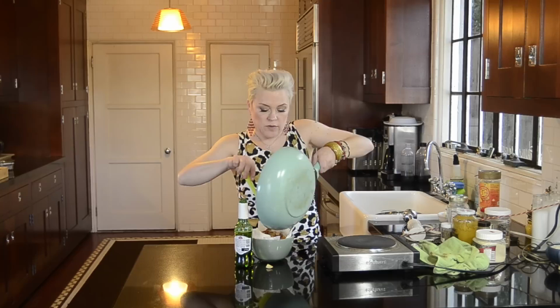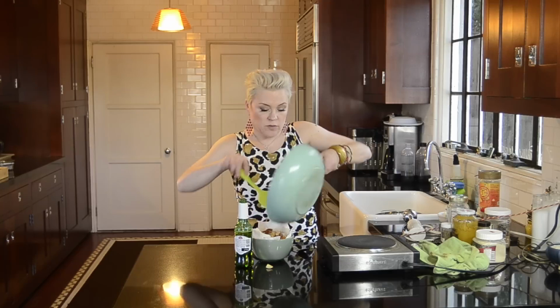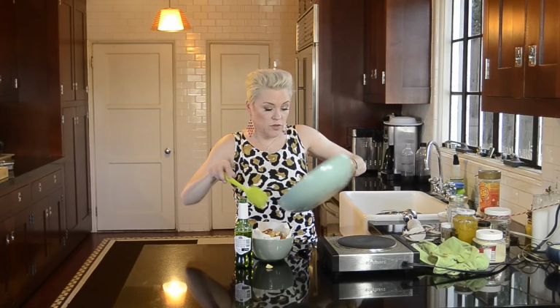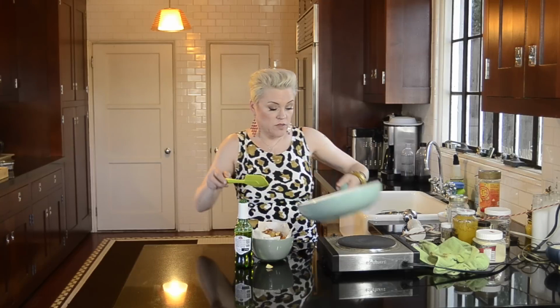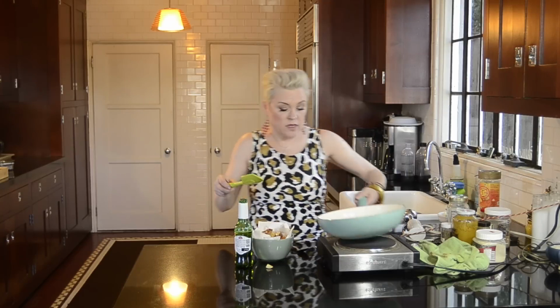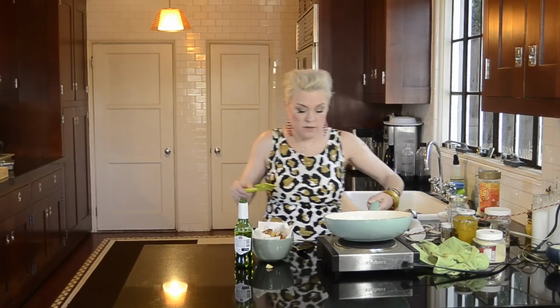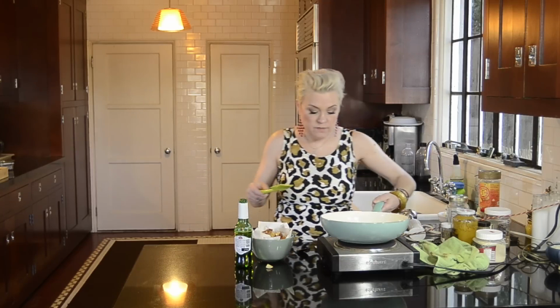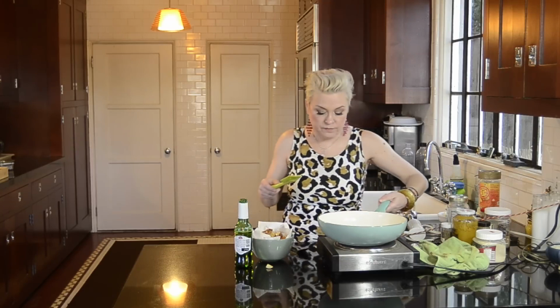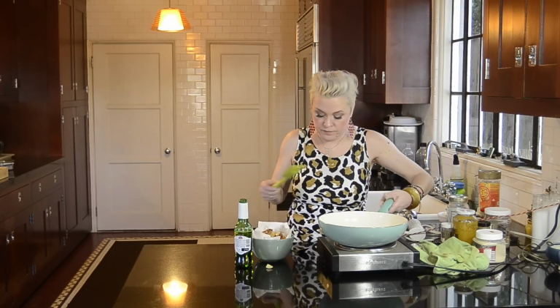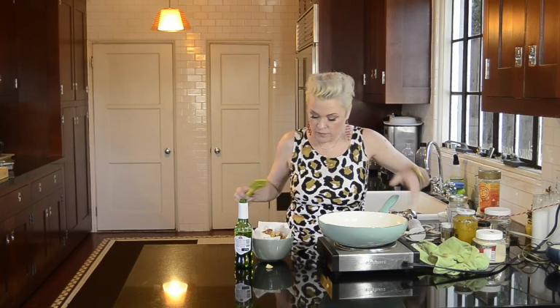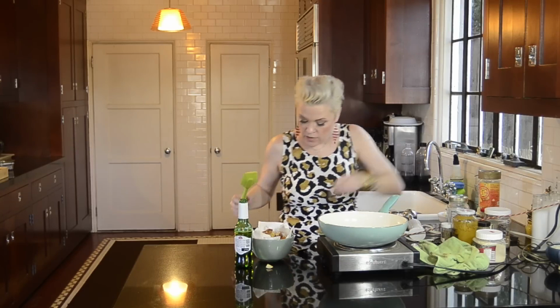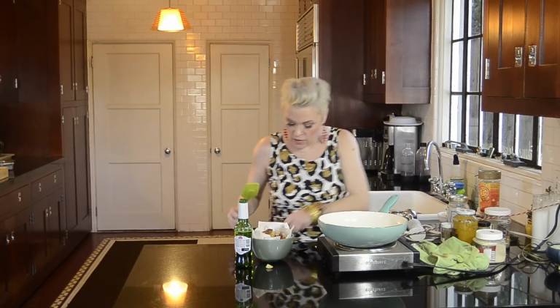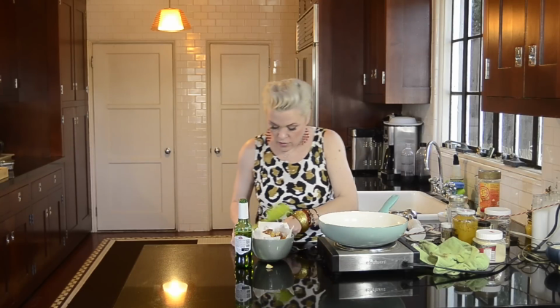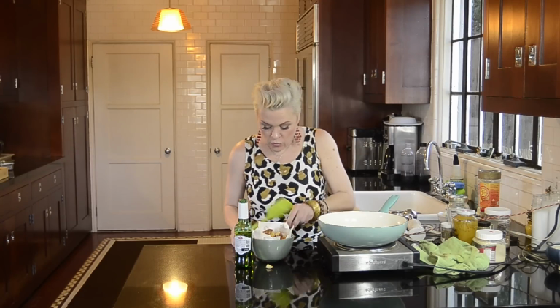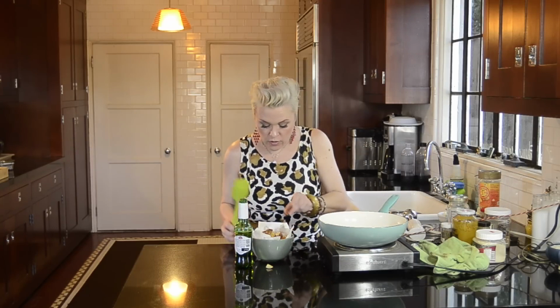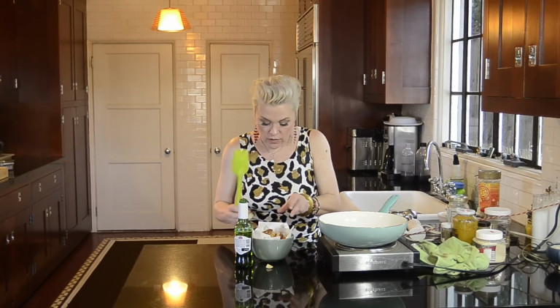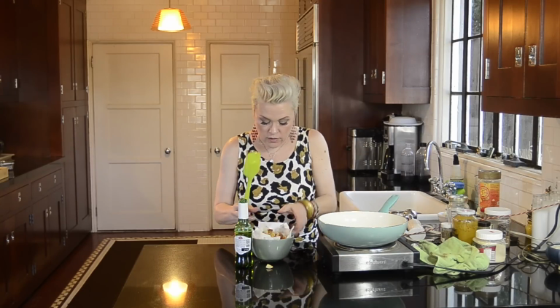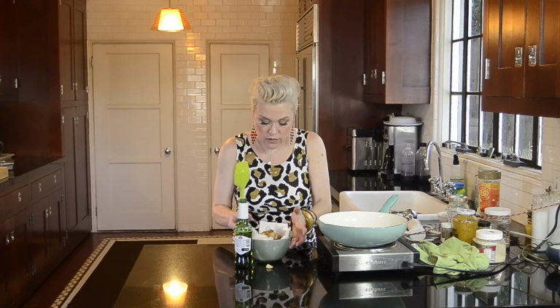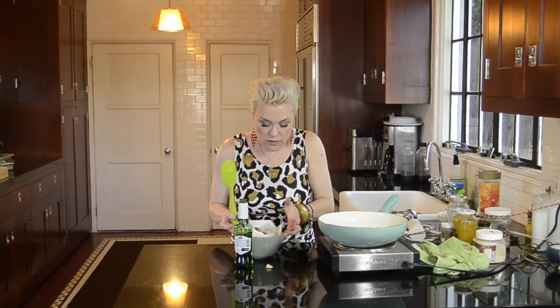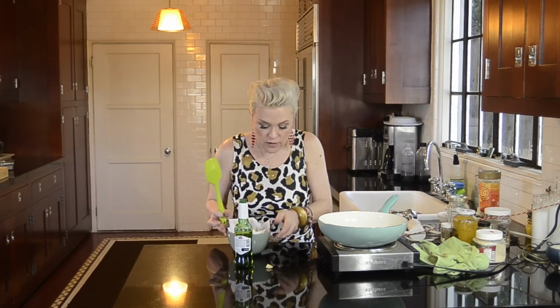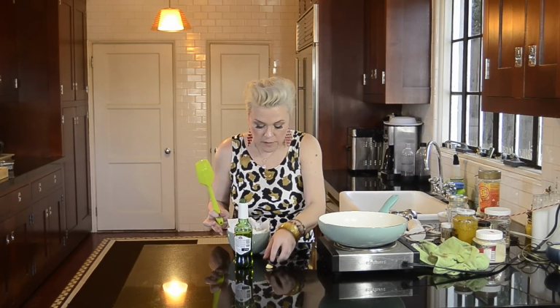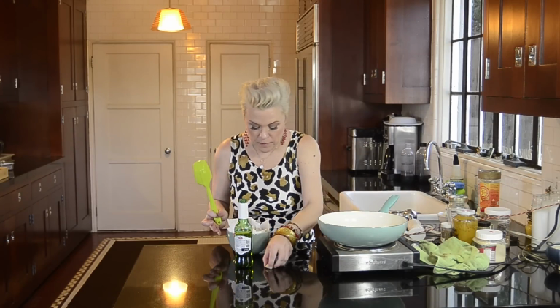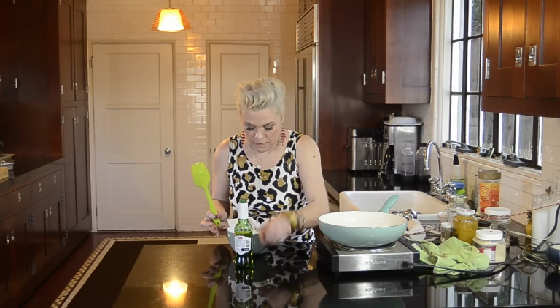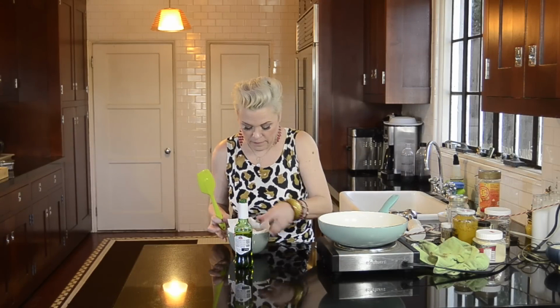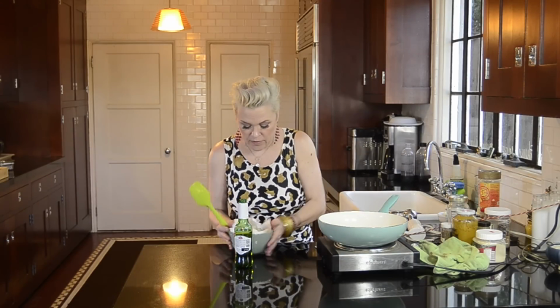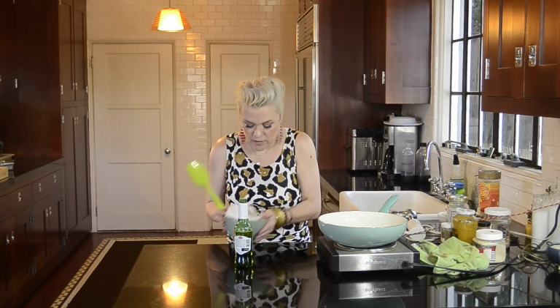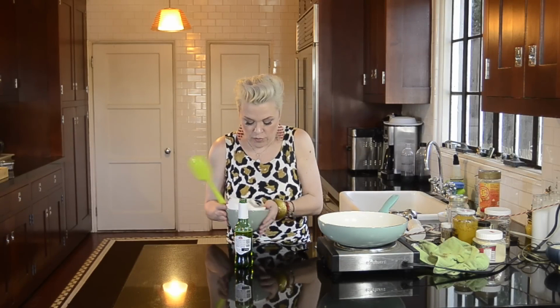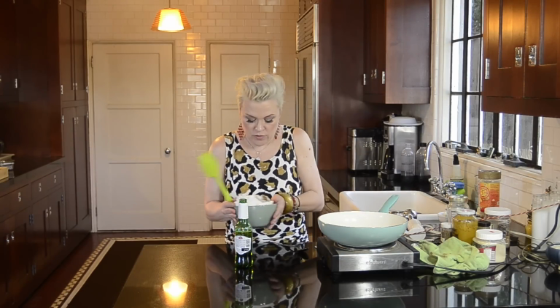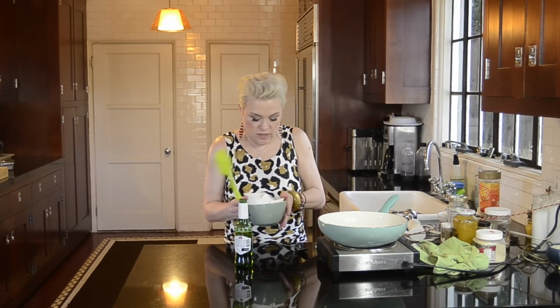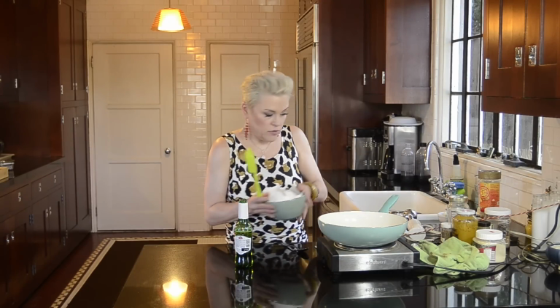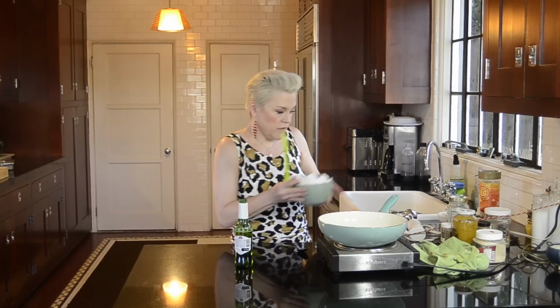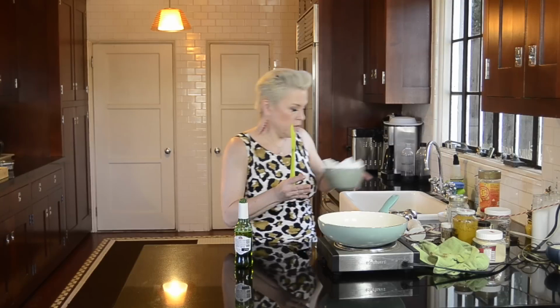I'm going to put those aside. Hot, hot, hot. Put those aside for later.